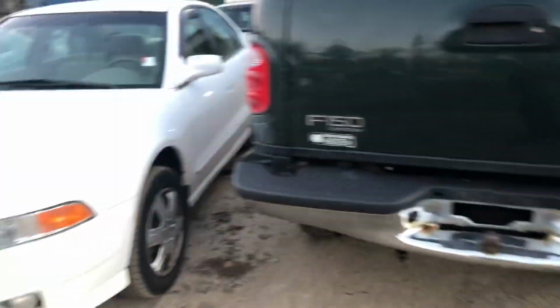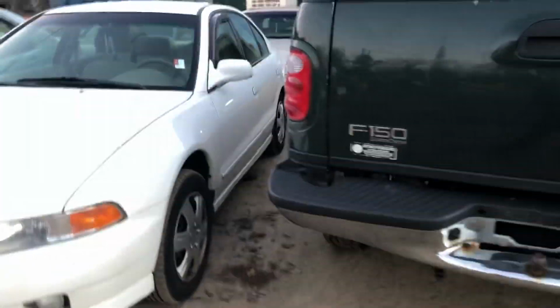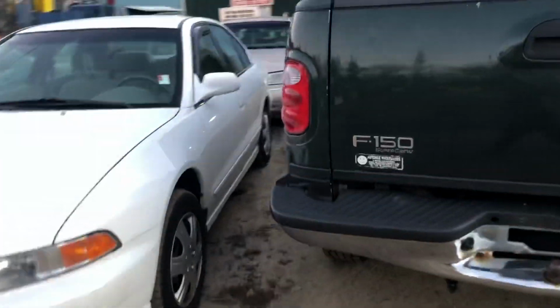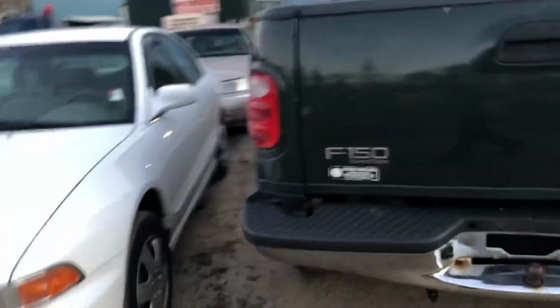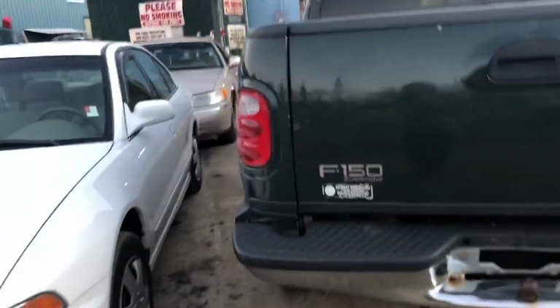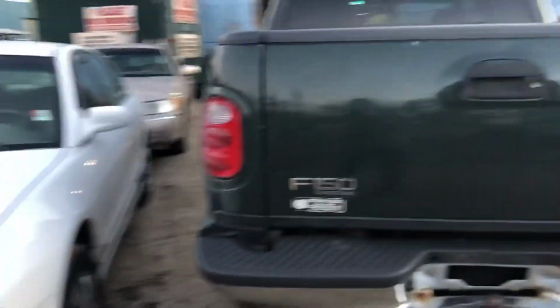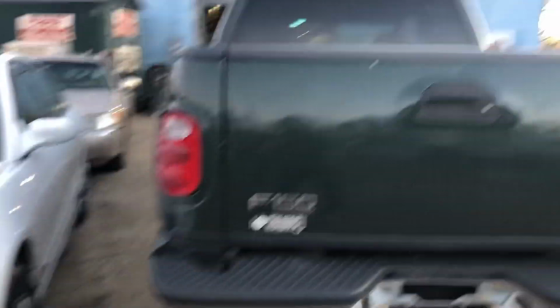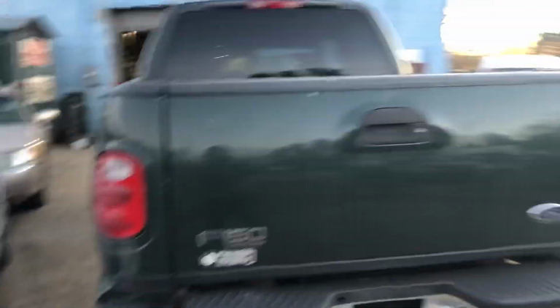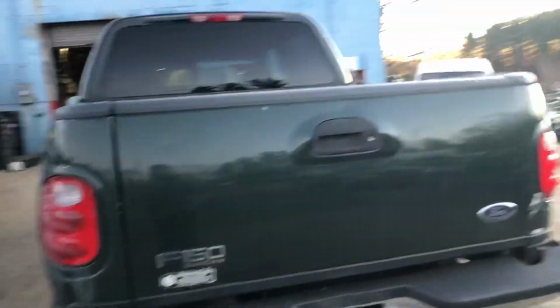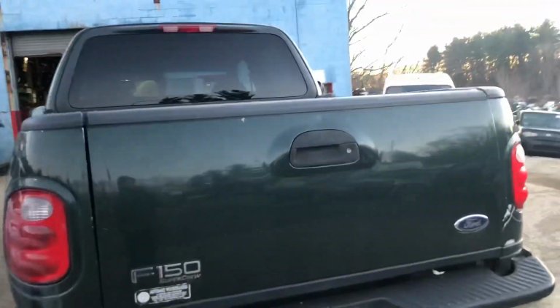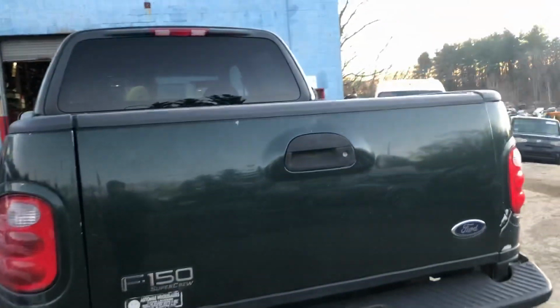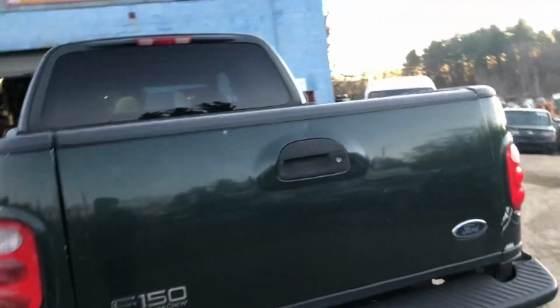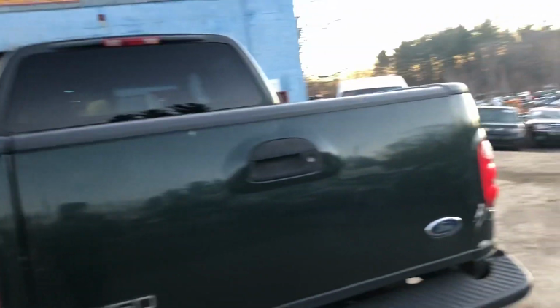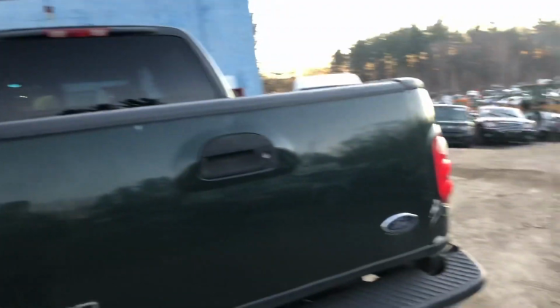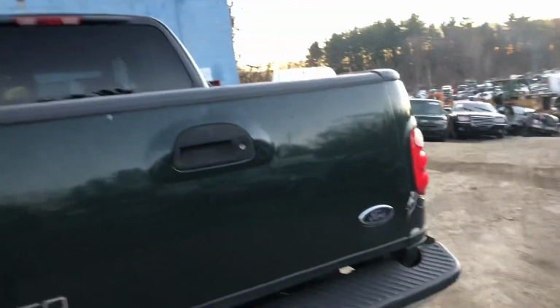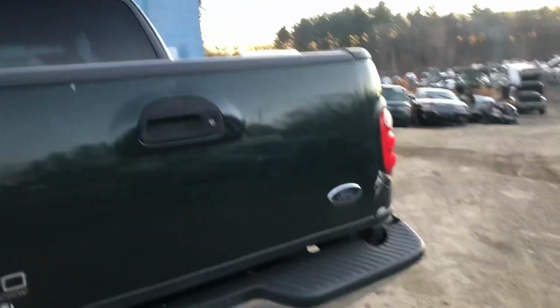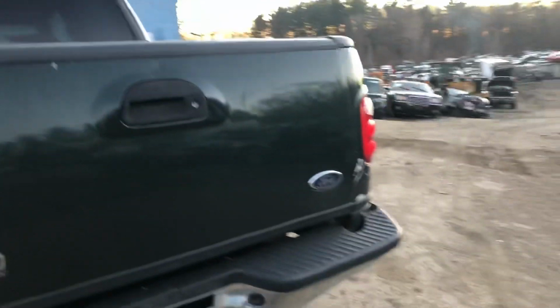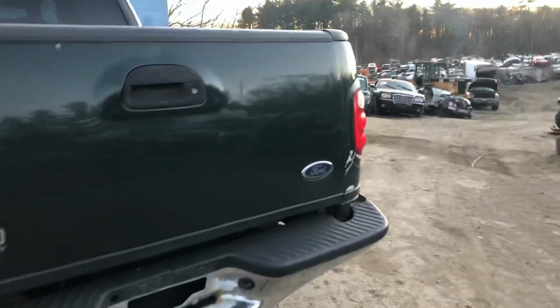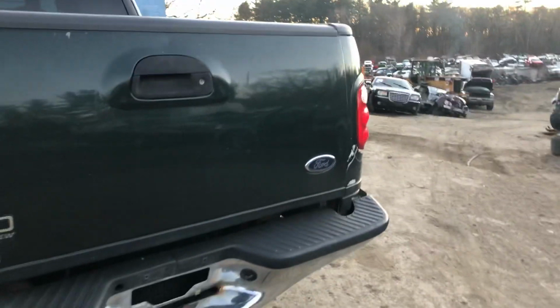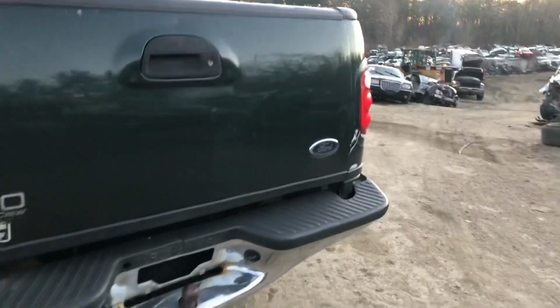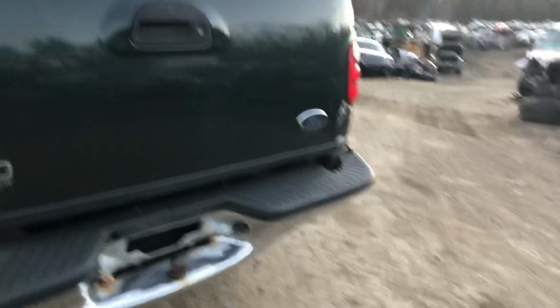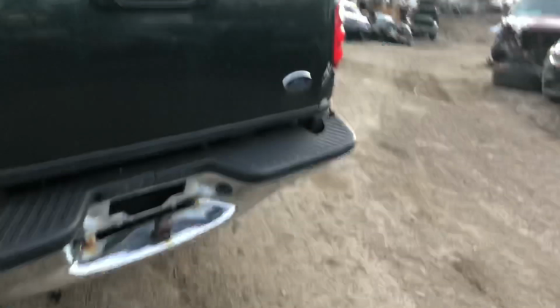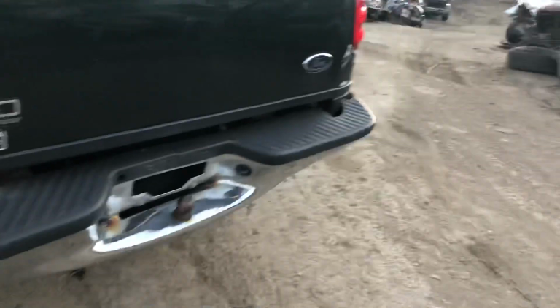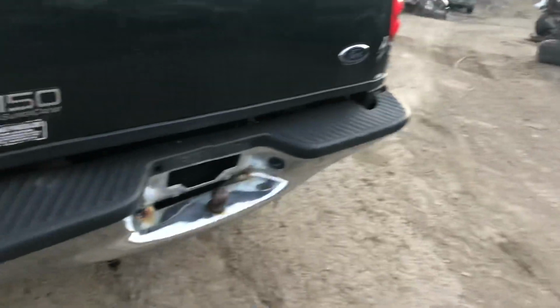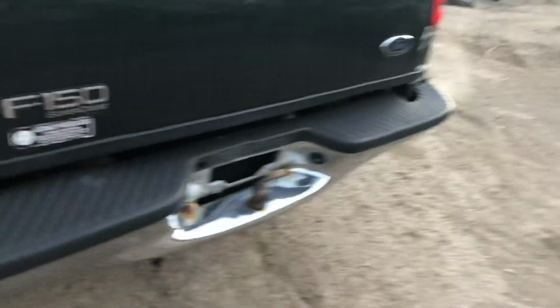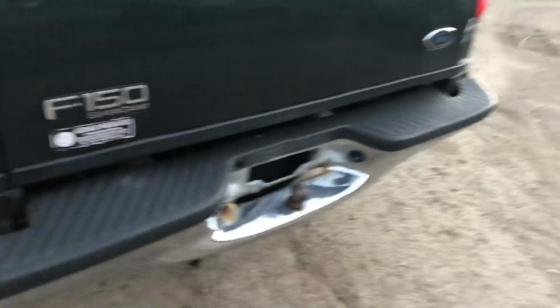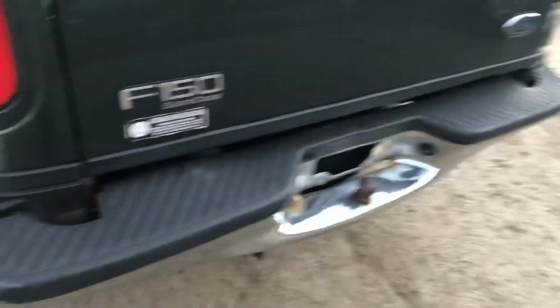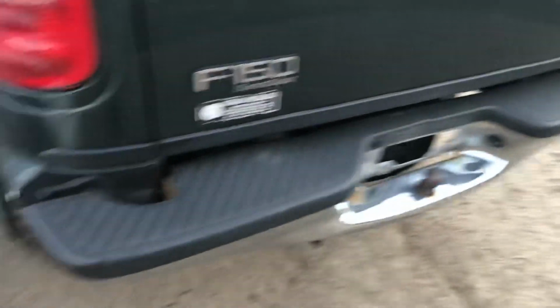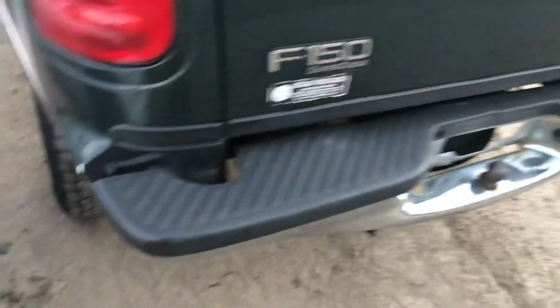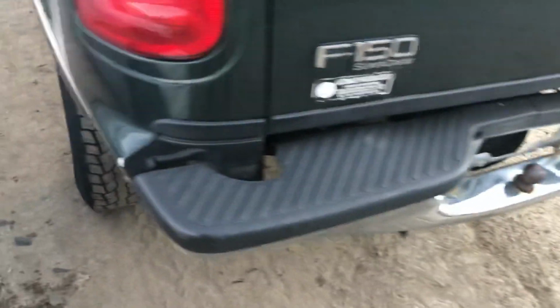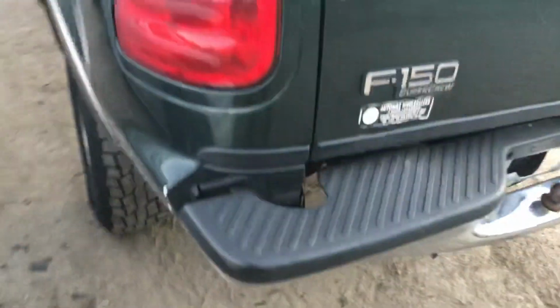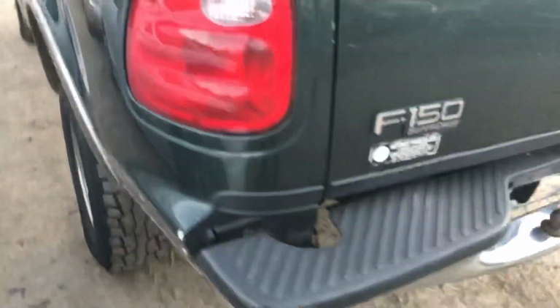Good taillights. Gate looks good. Rear bumper got pushed in there.